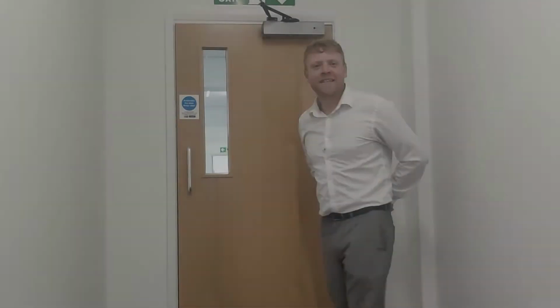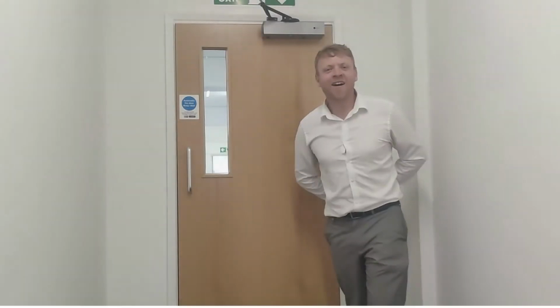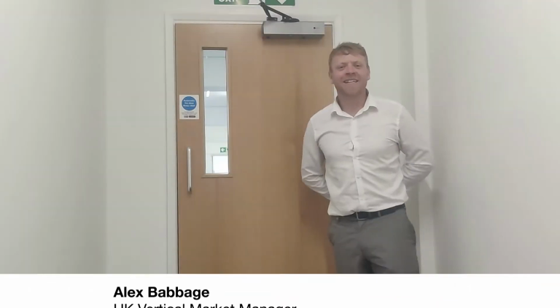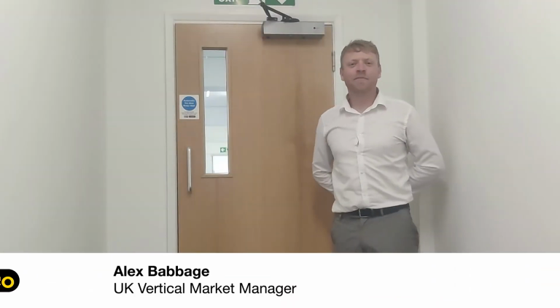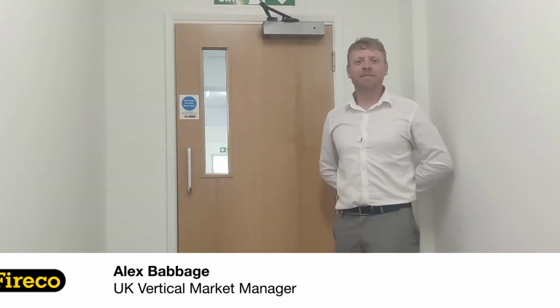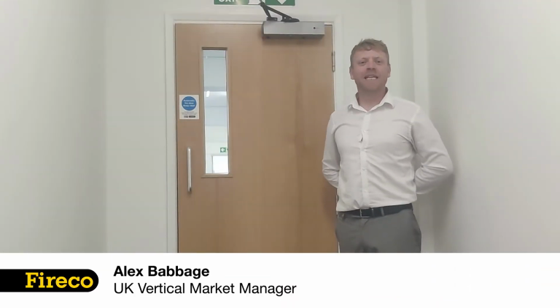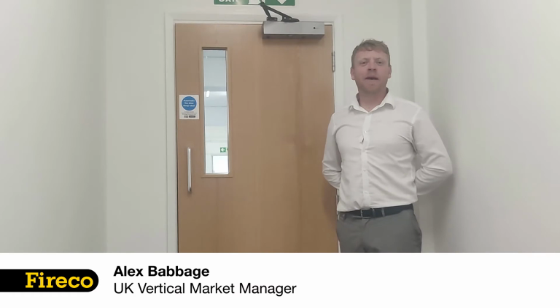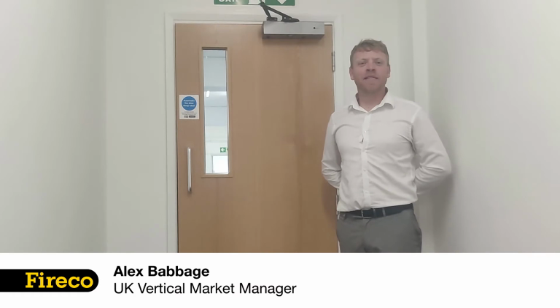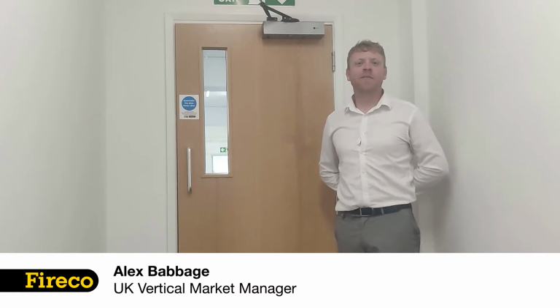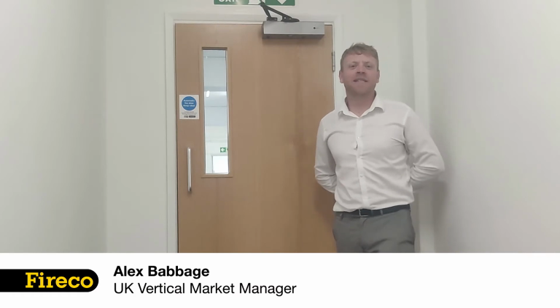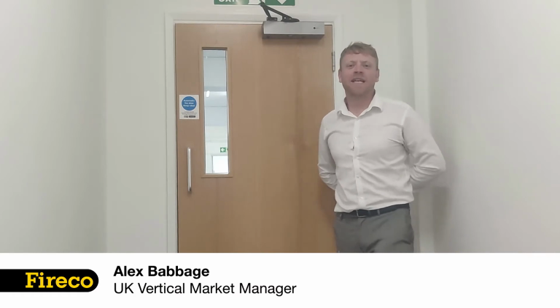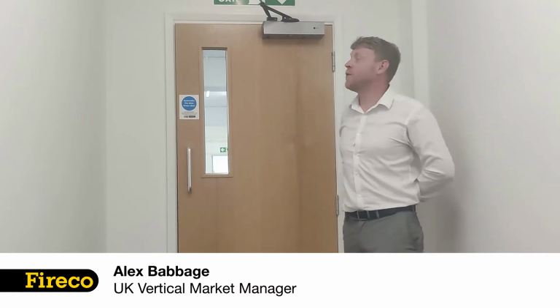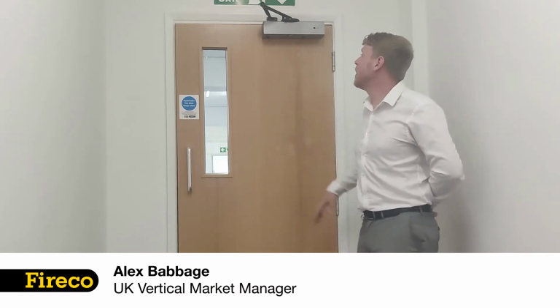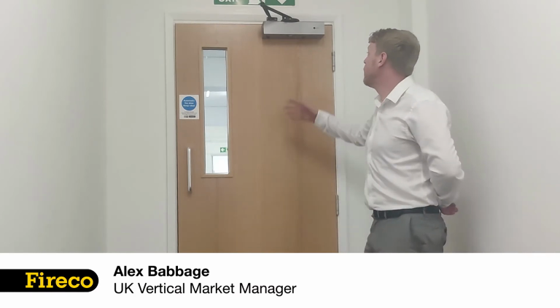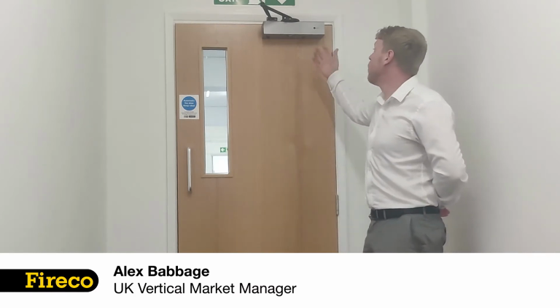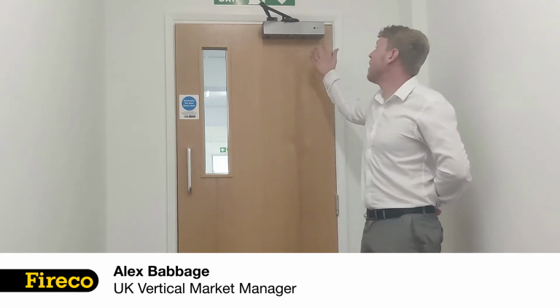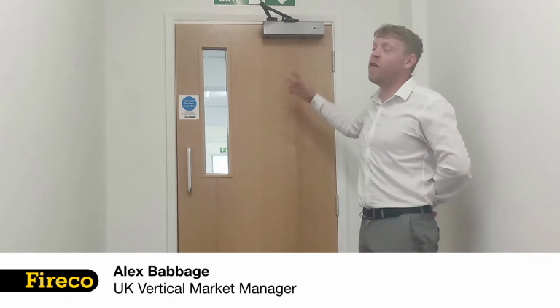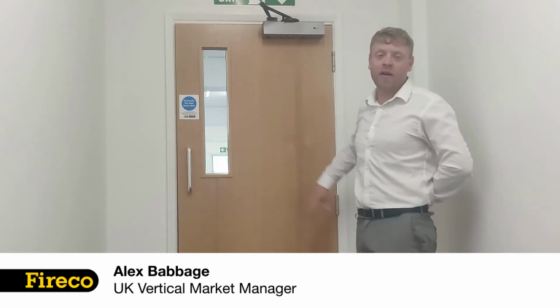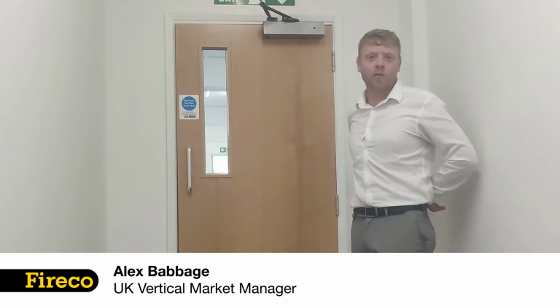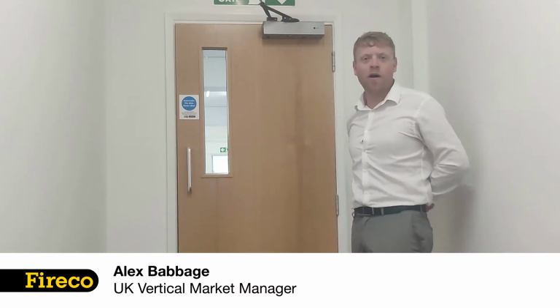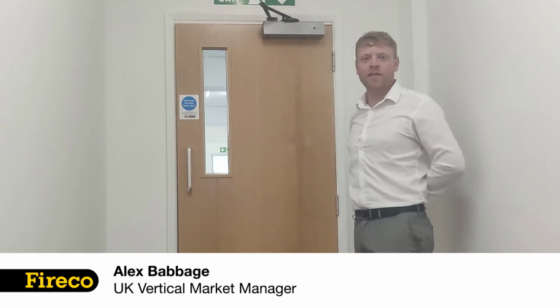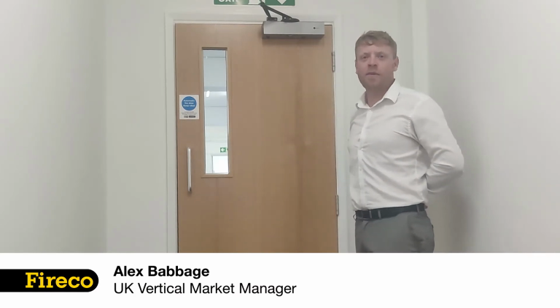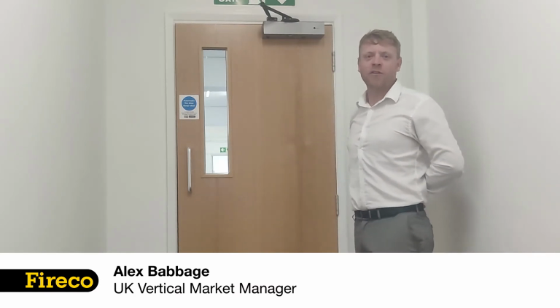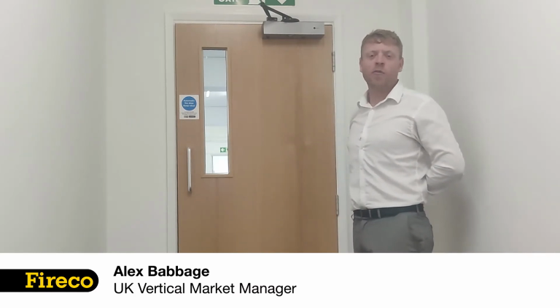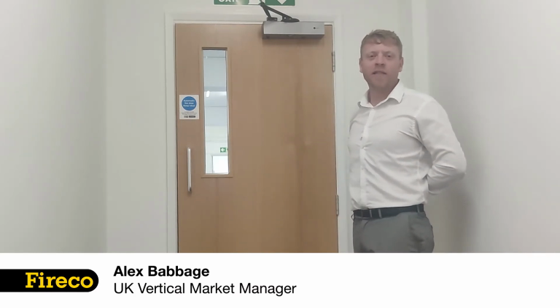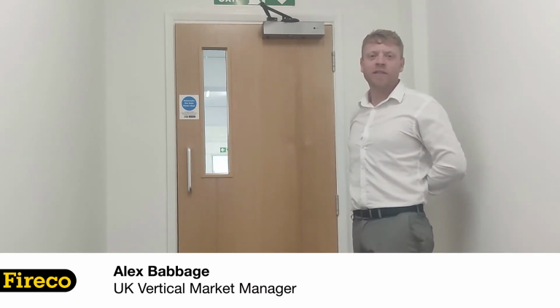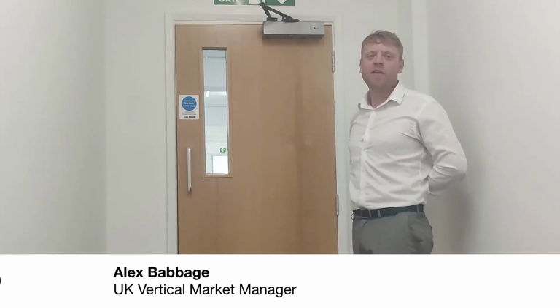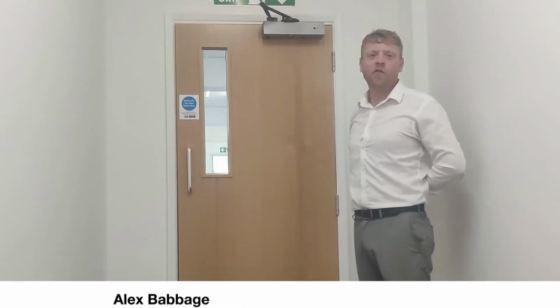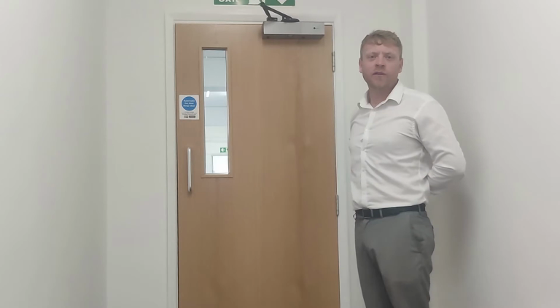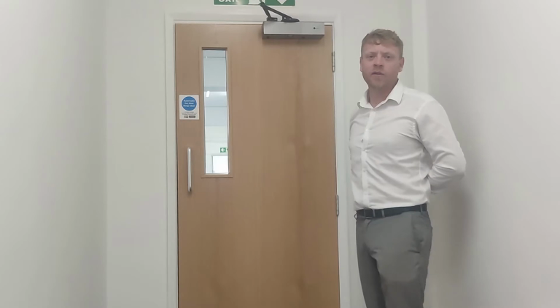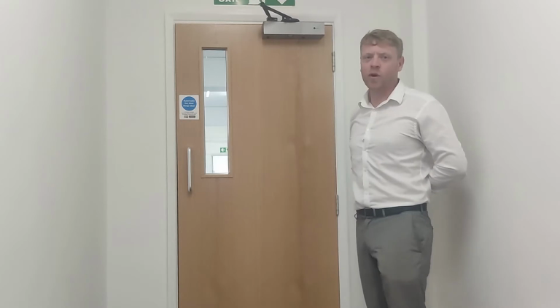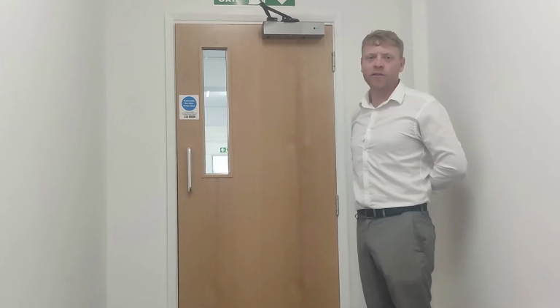Hi, my name is Alex Babich. I'm here today to talk a little bit more about Fireco's wireless battery operated free-swing door closer.